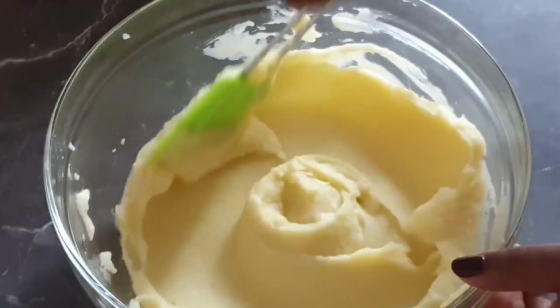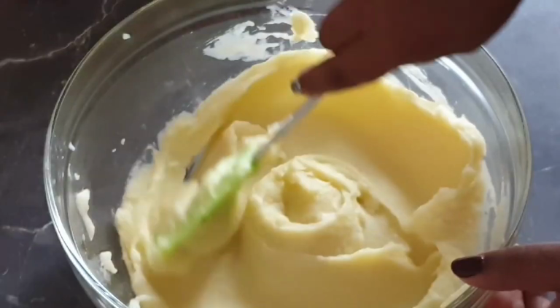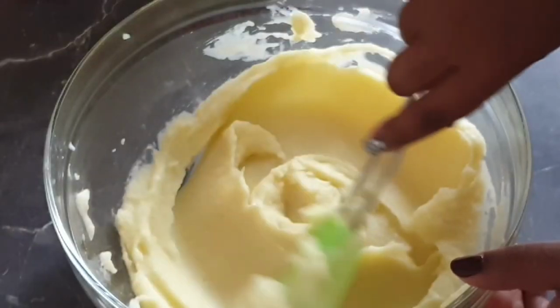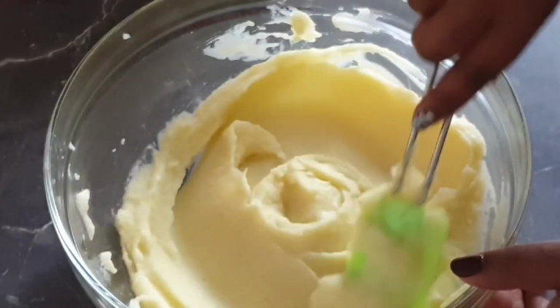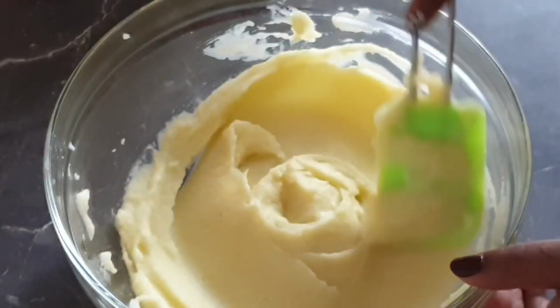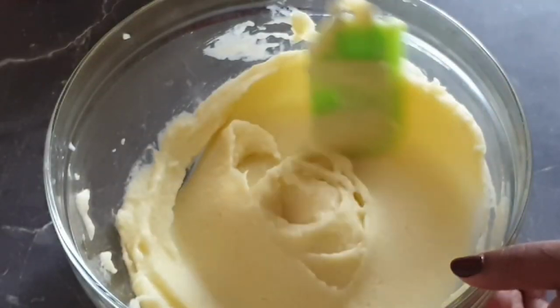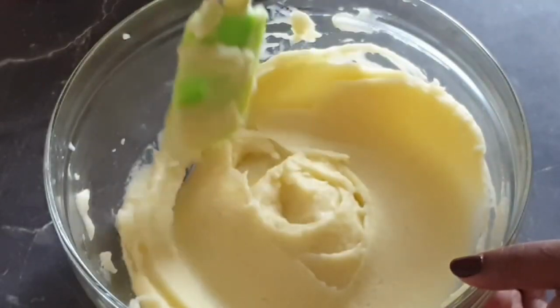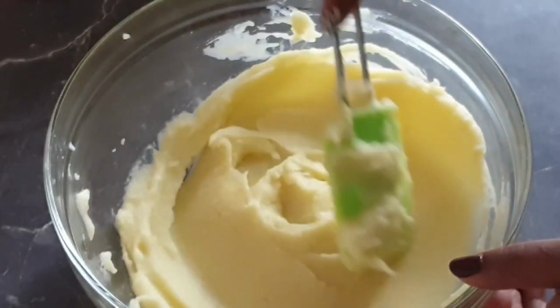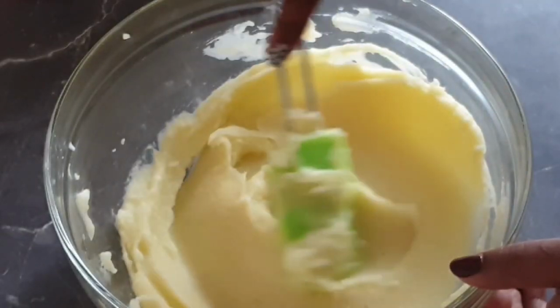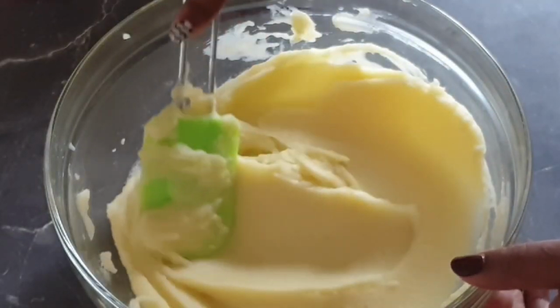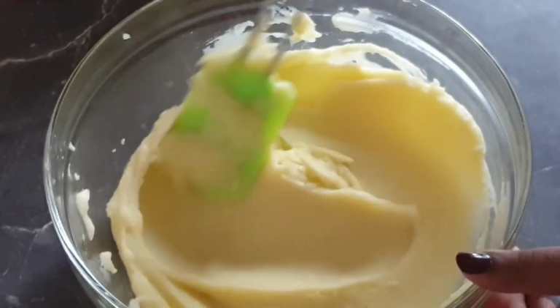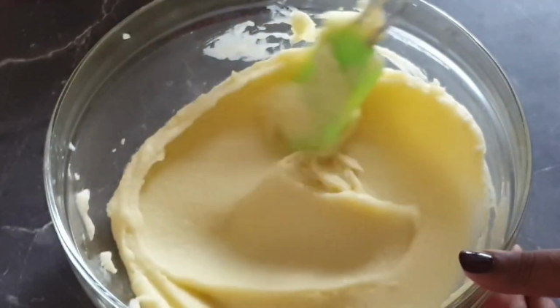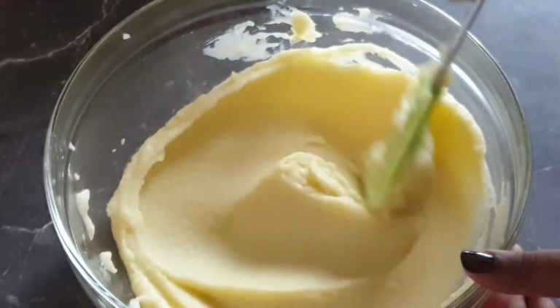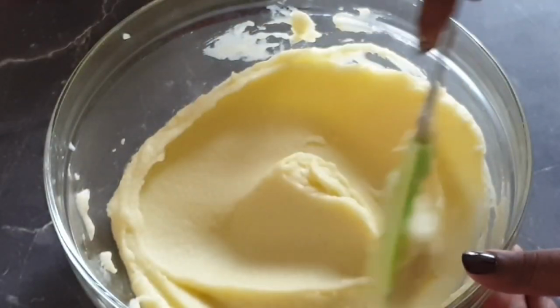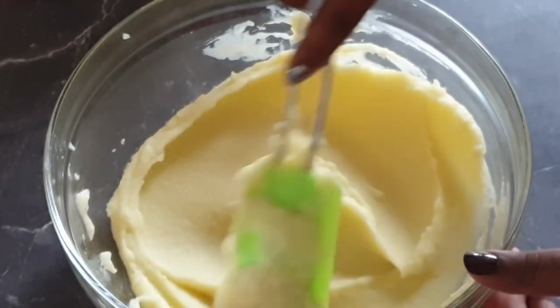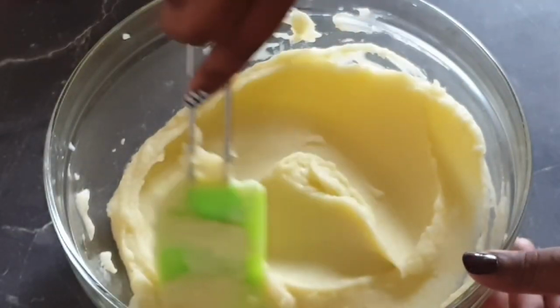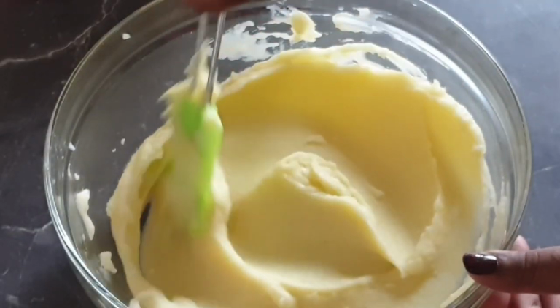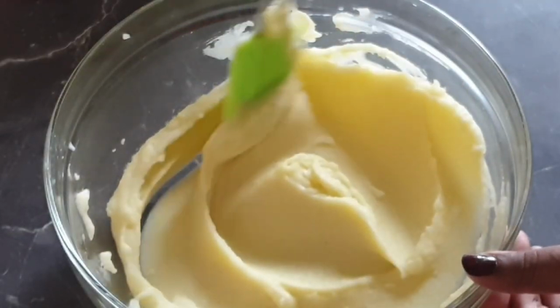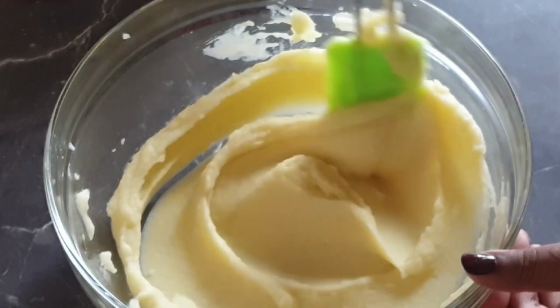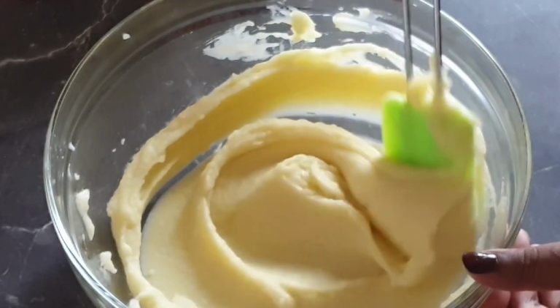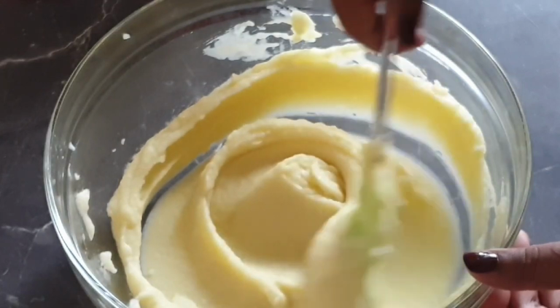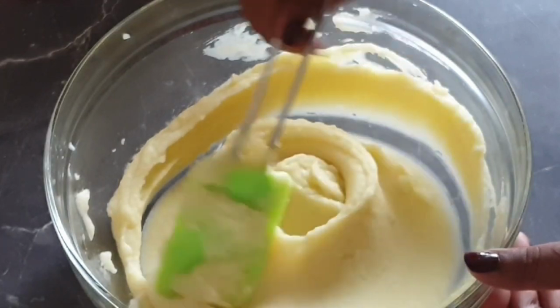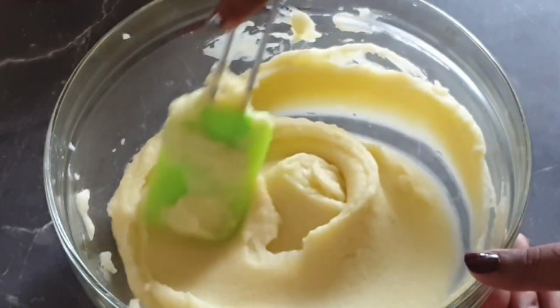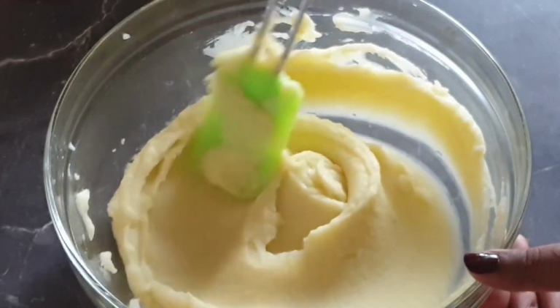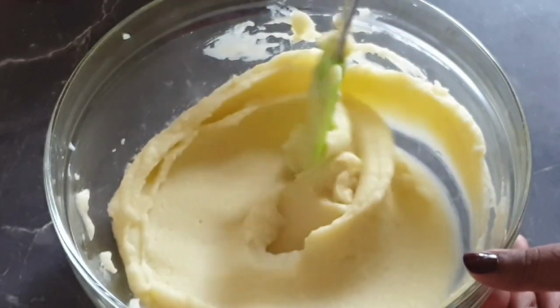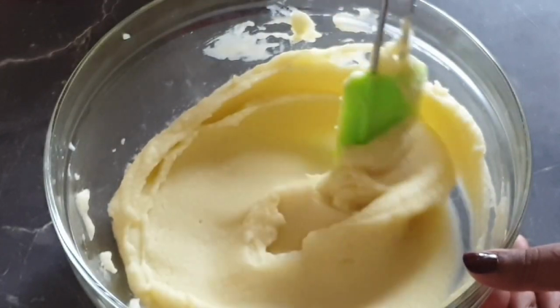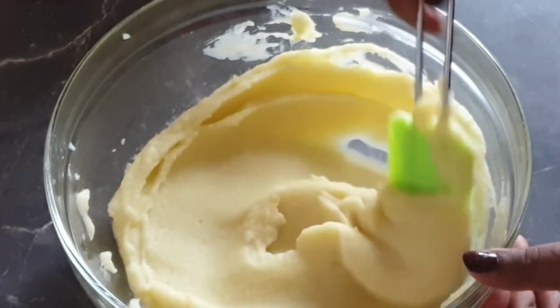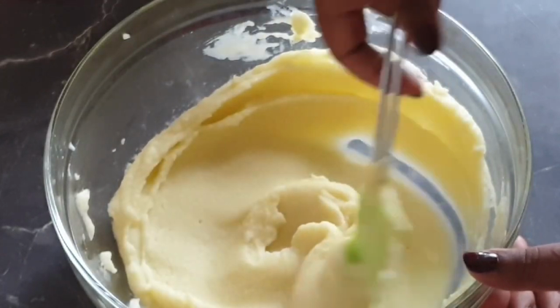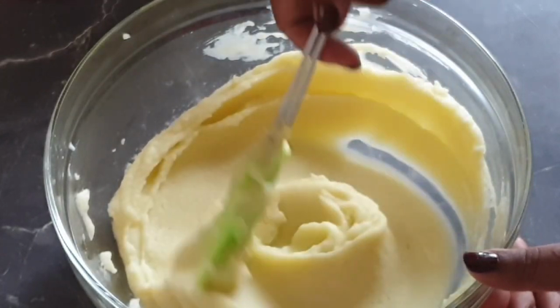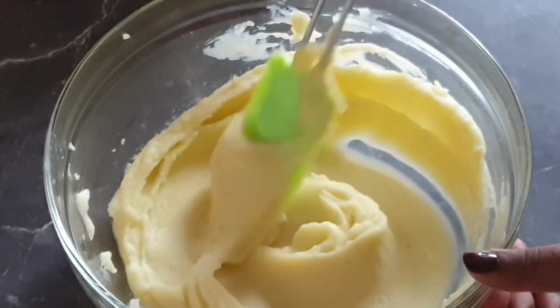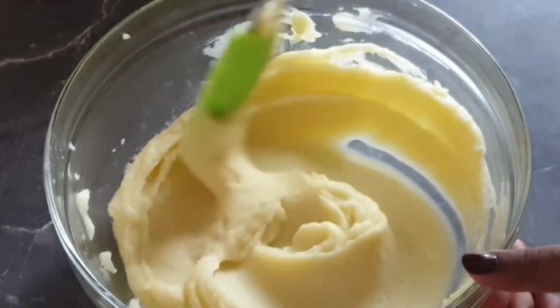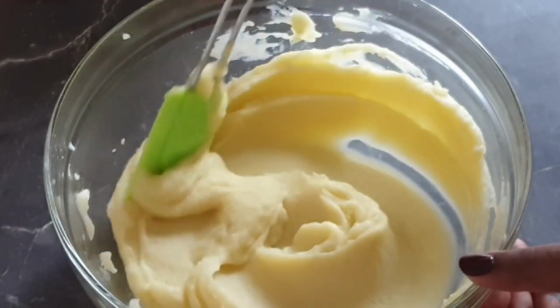The mashed potato is done! You can see how it's silky smooth and creamy. I'll go ahead and serve it.